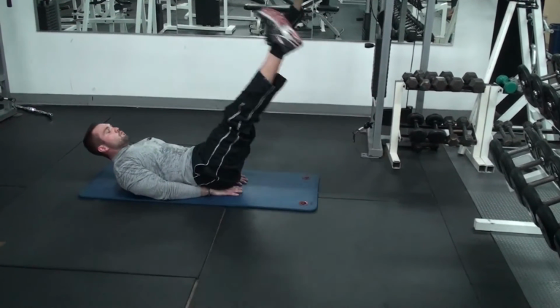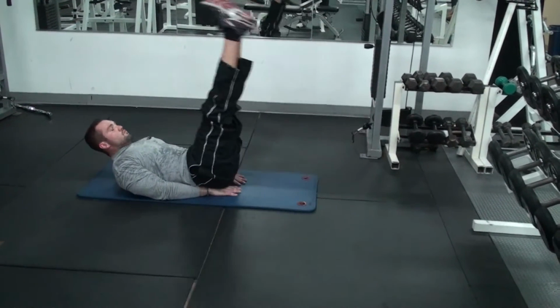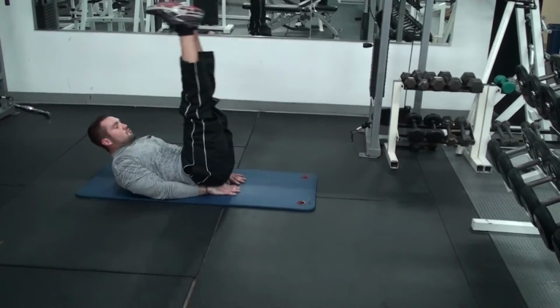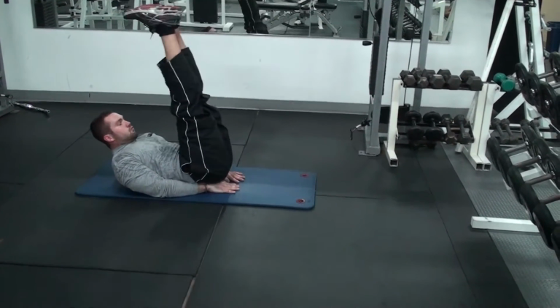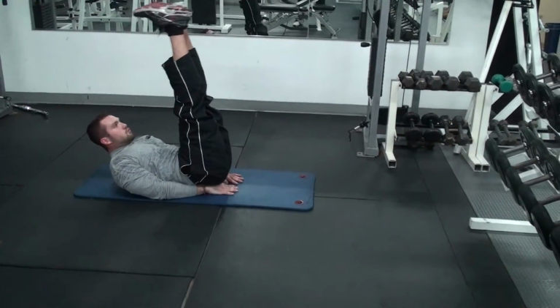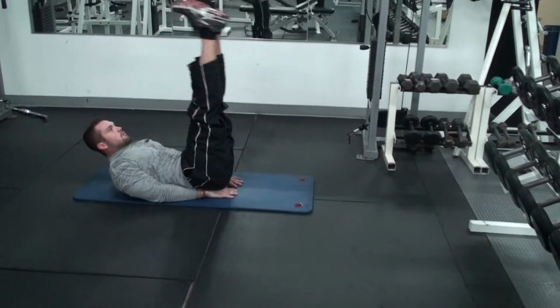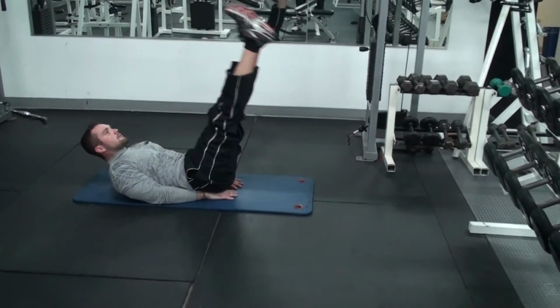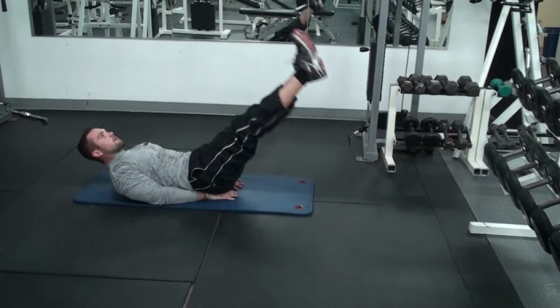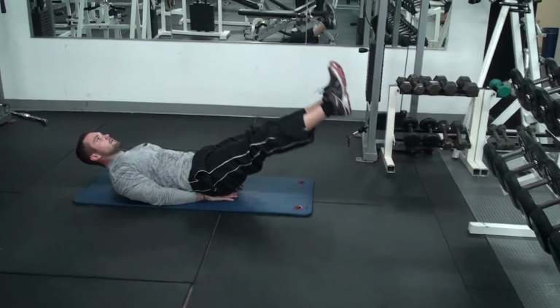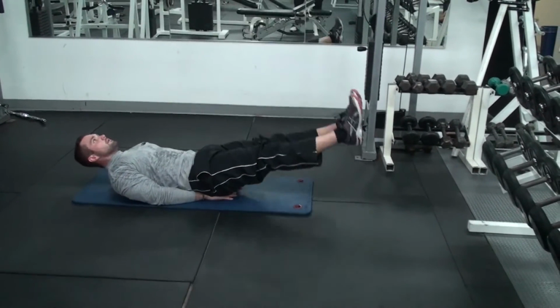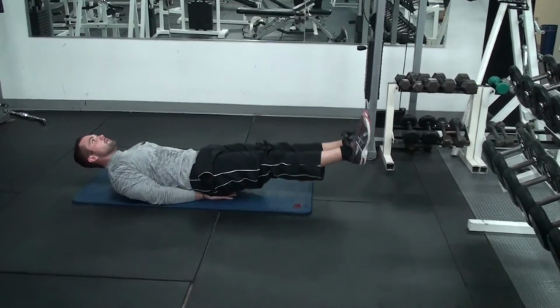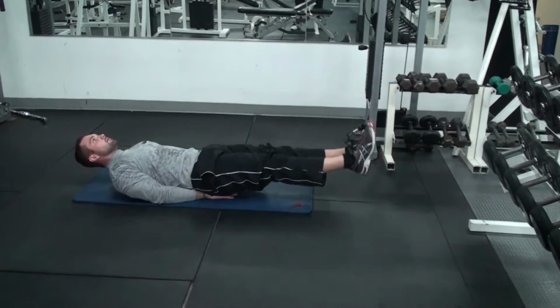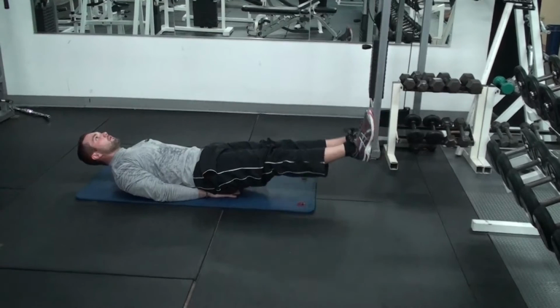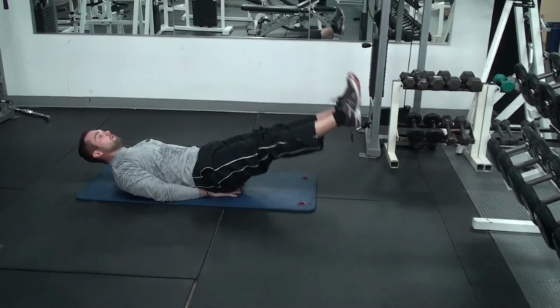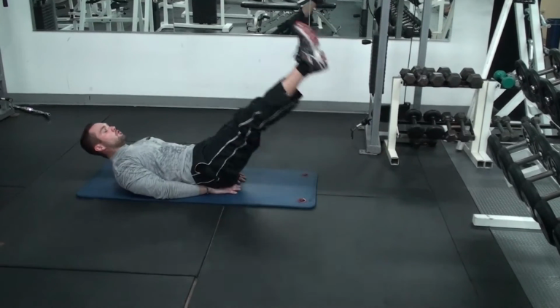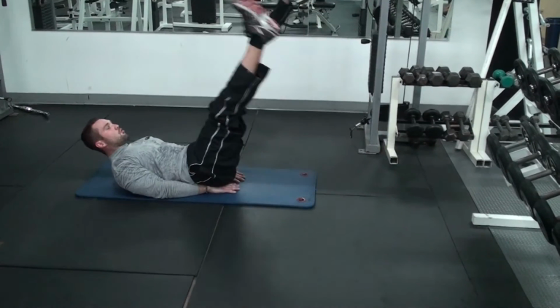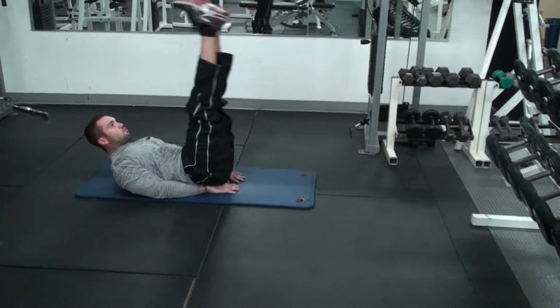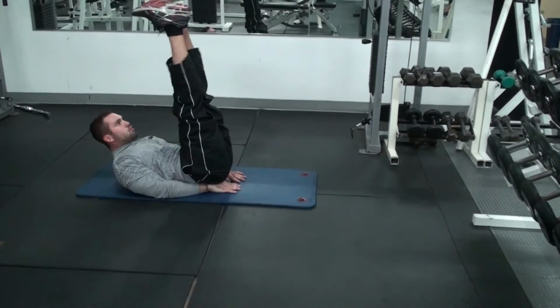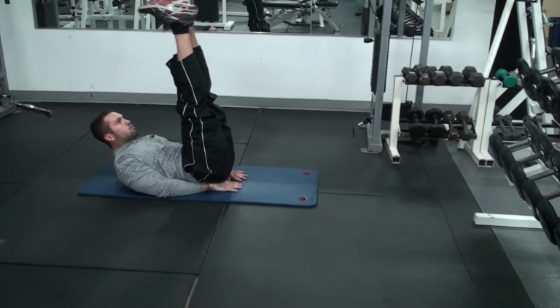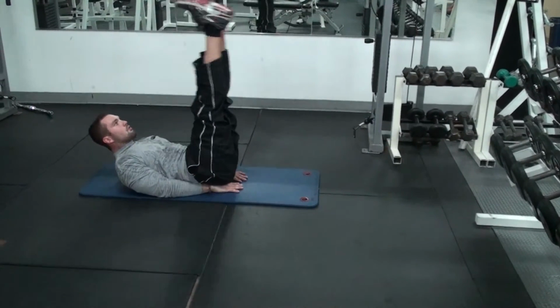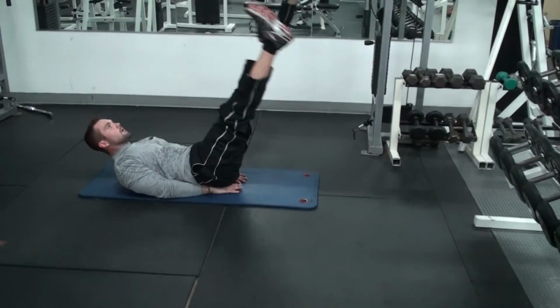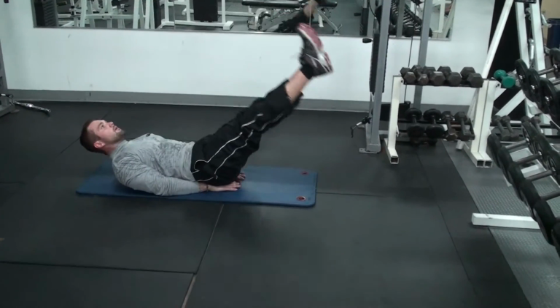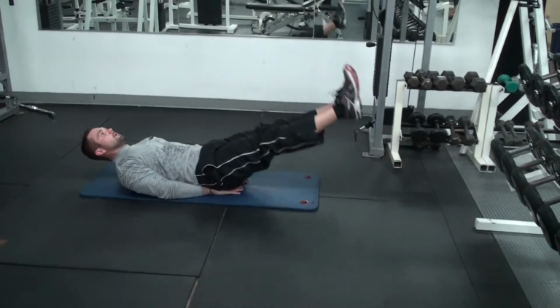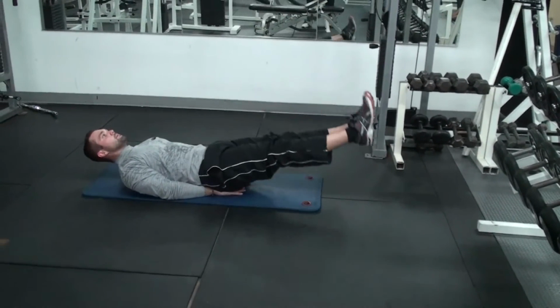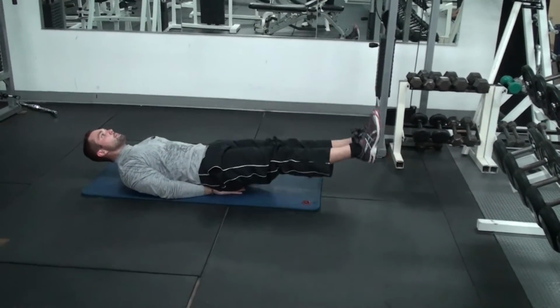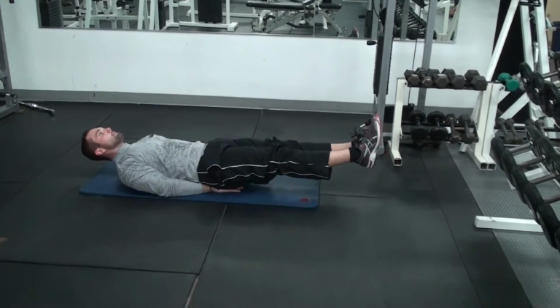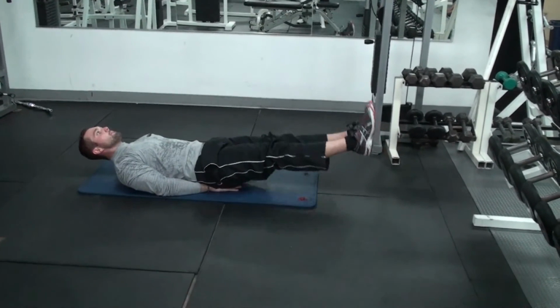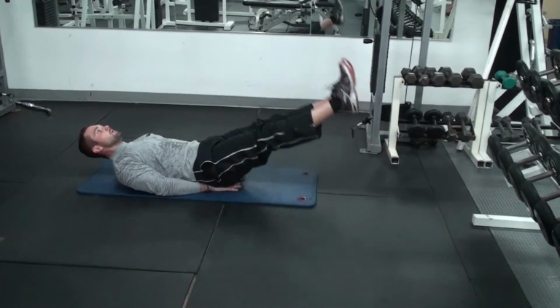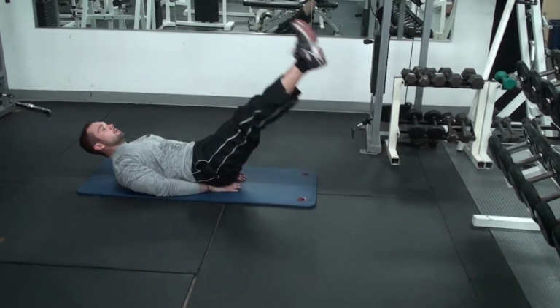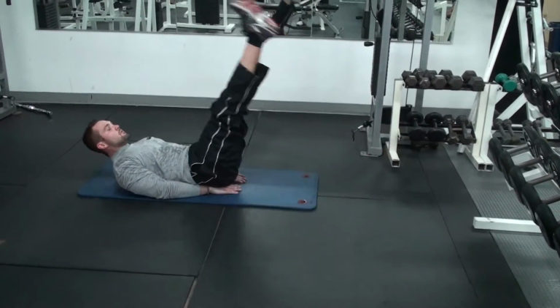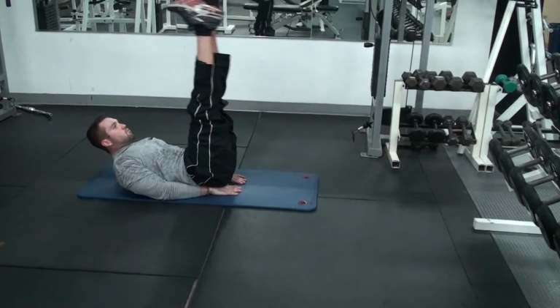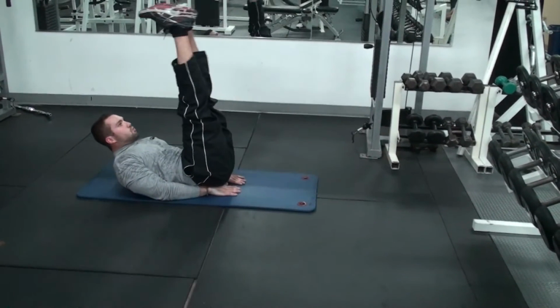Our goal is 20 reps of these. We exhale up every time. Great way to bring out that six pack.